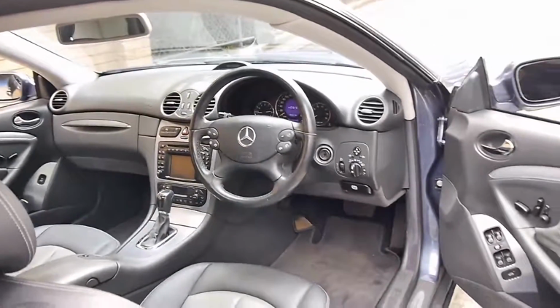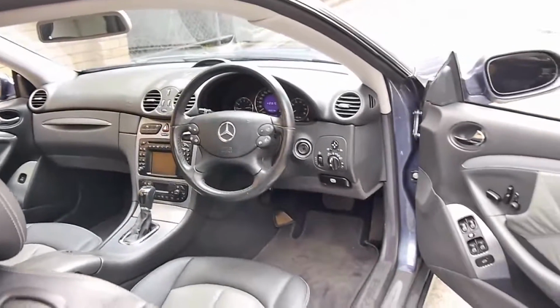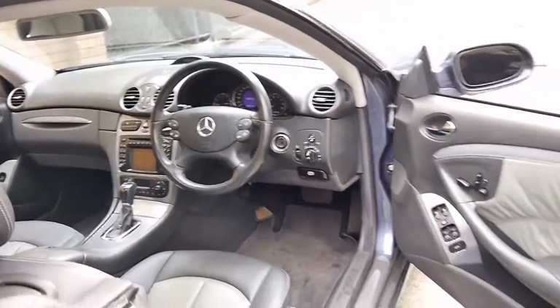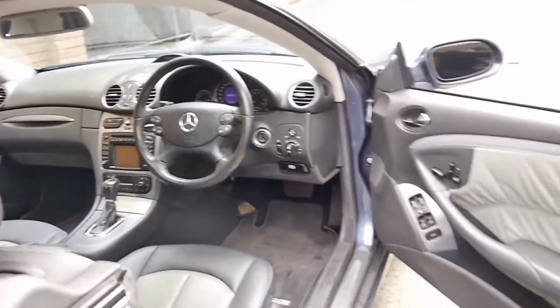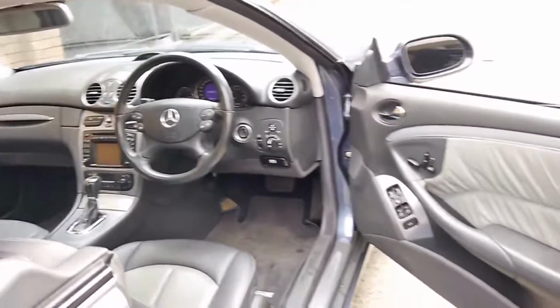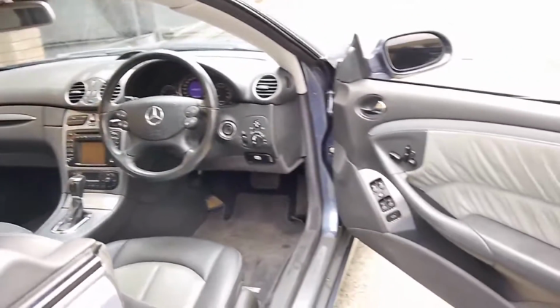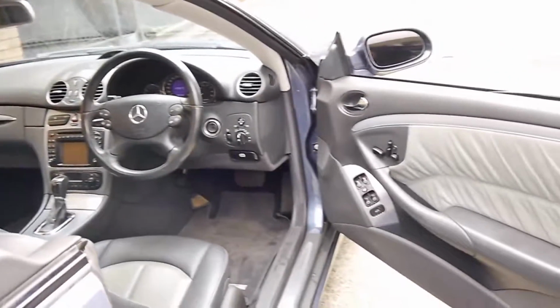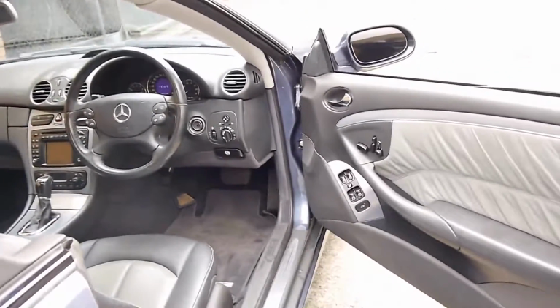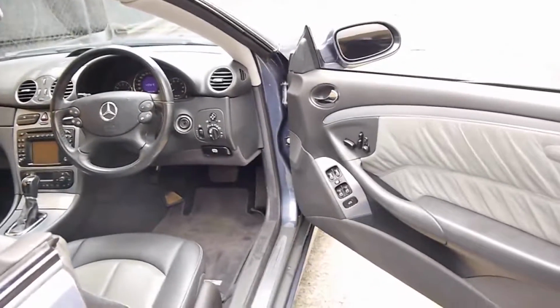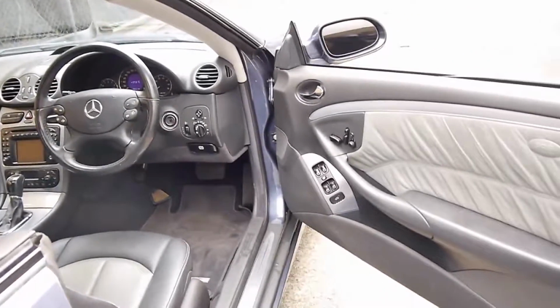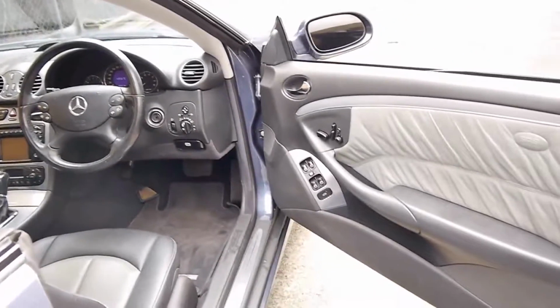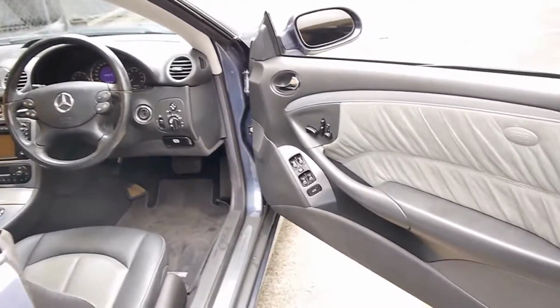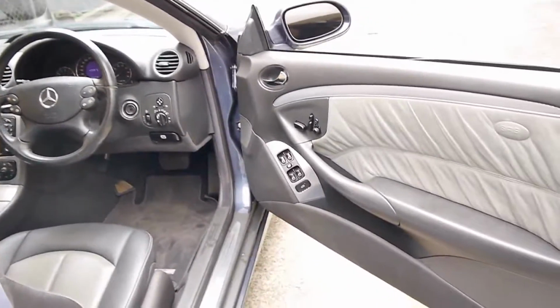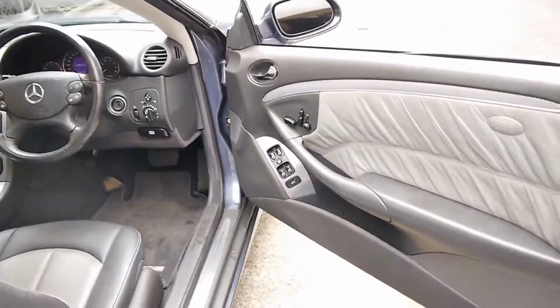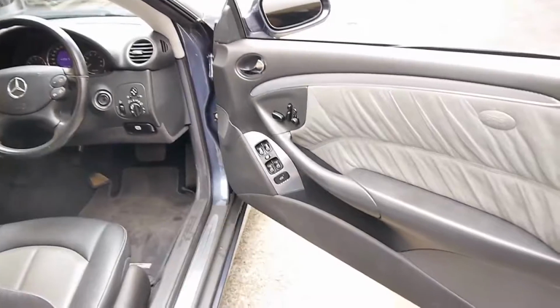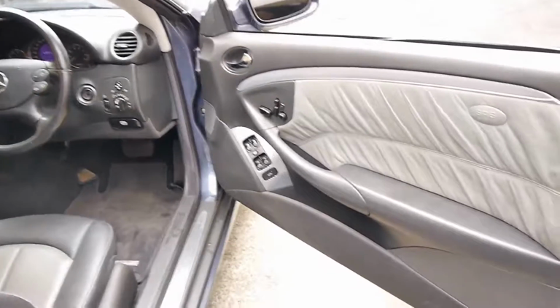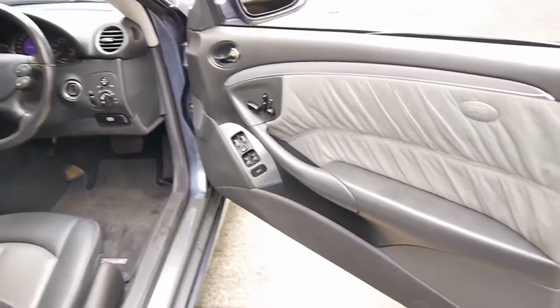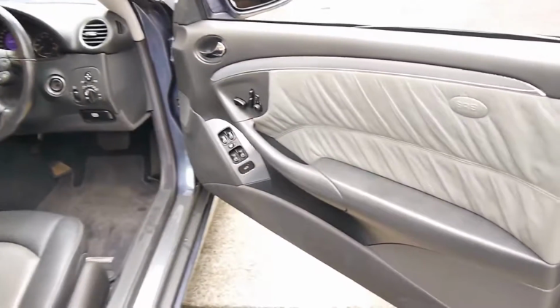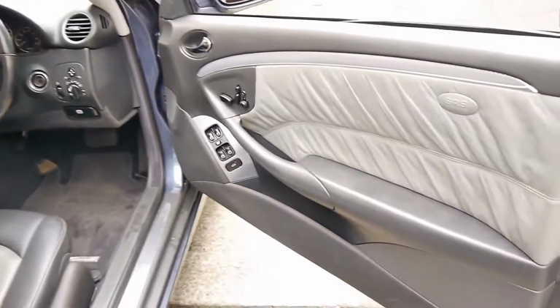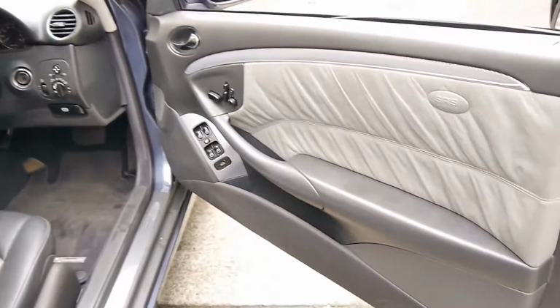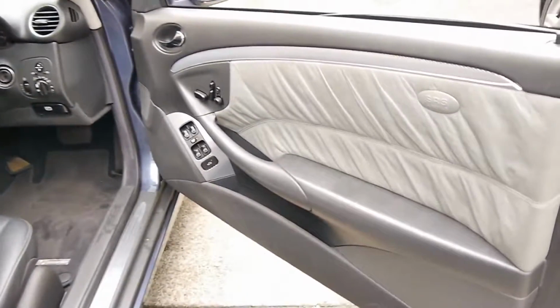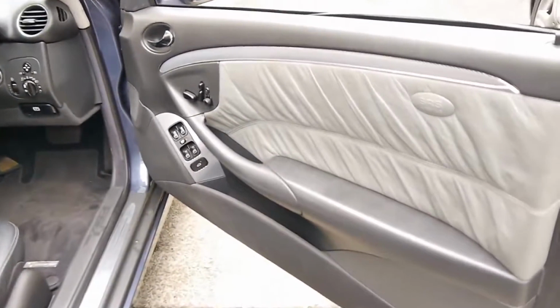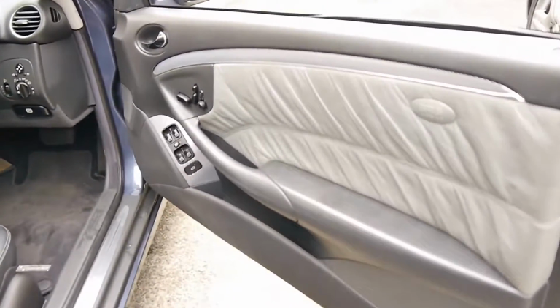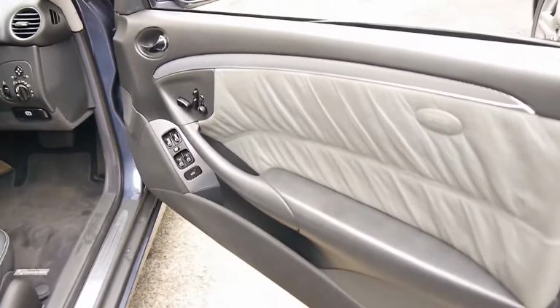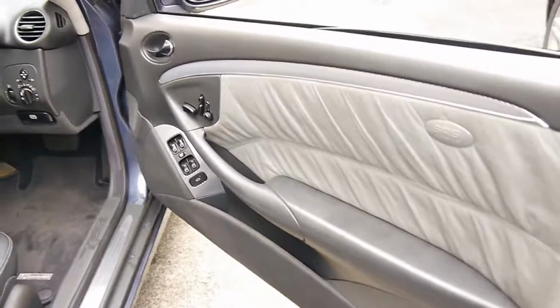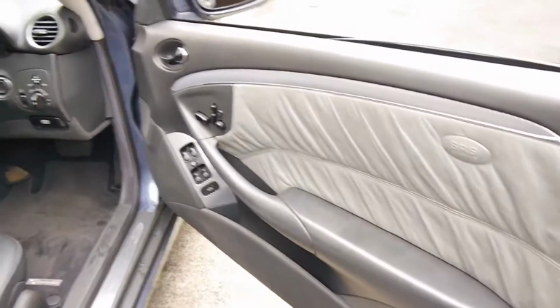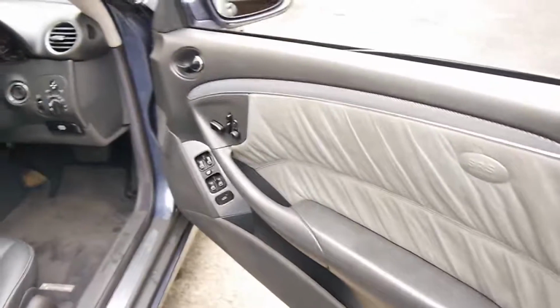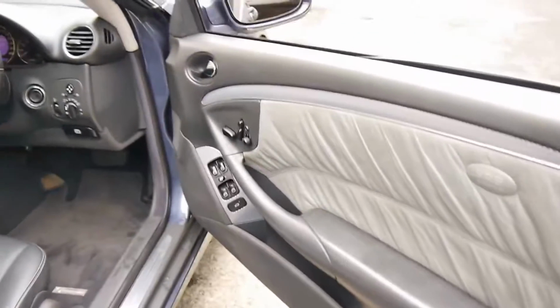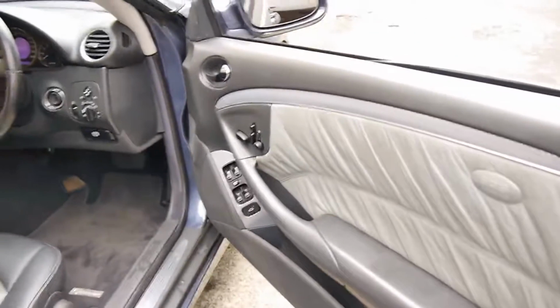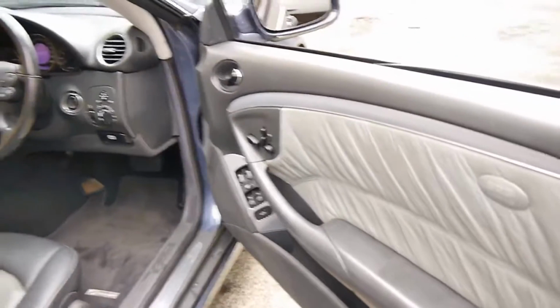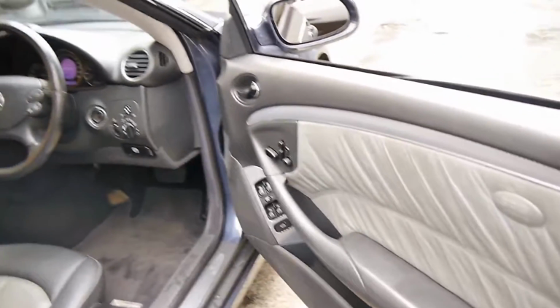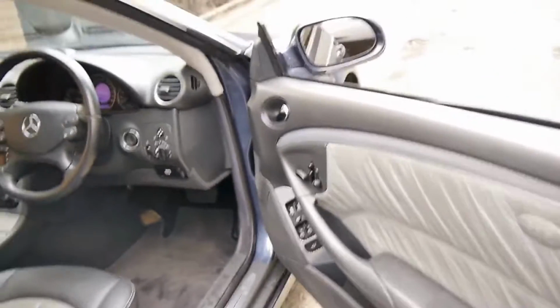You've got climate control, memory electric seats and two-tone leather.